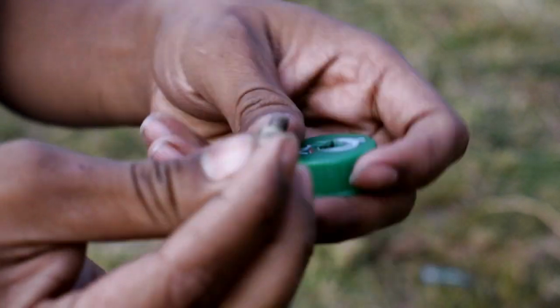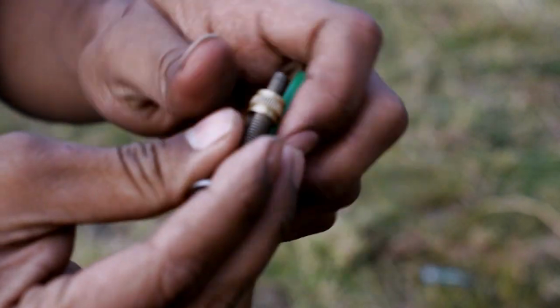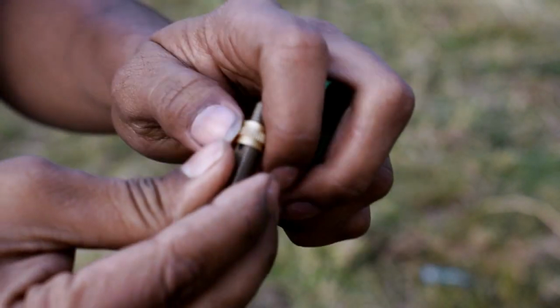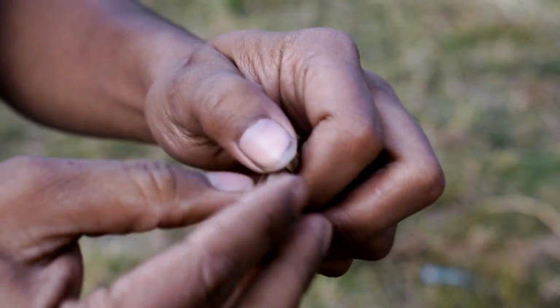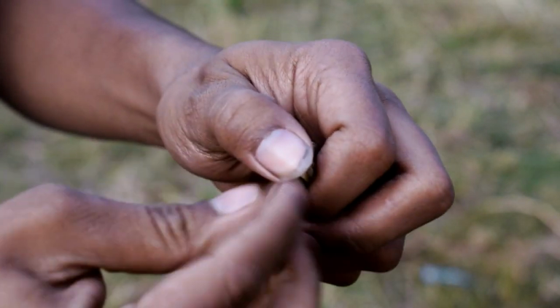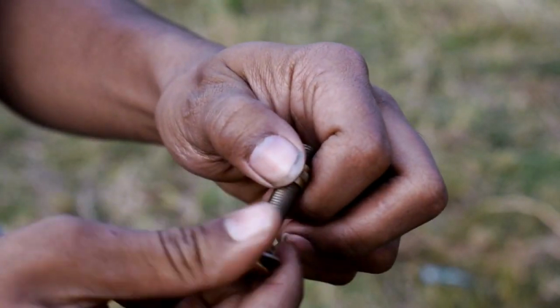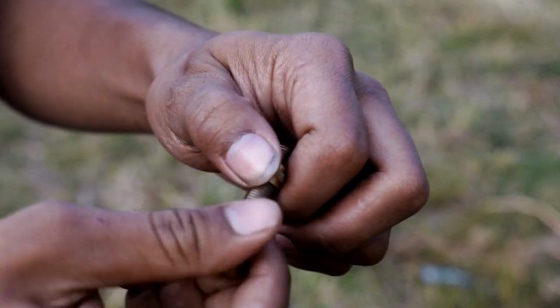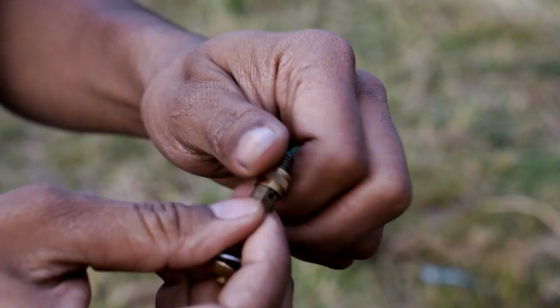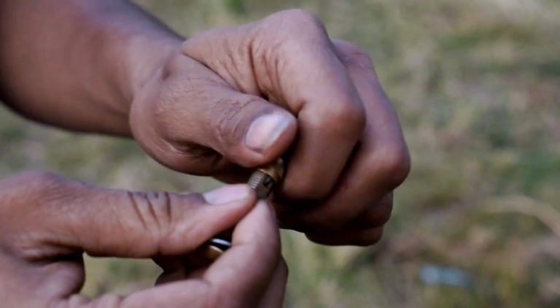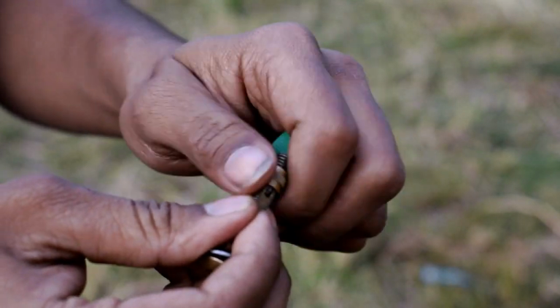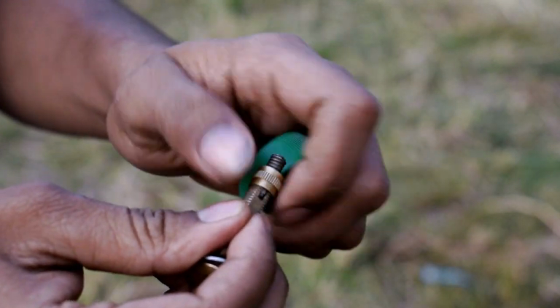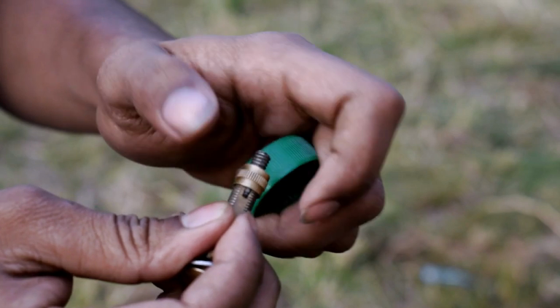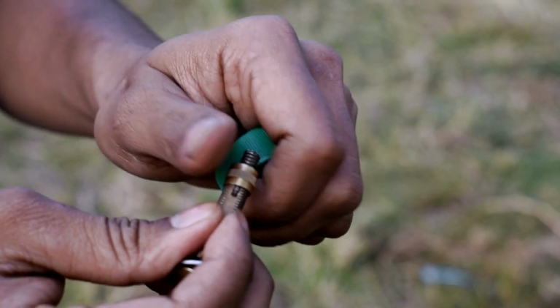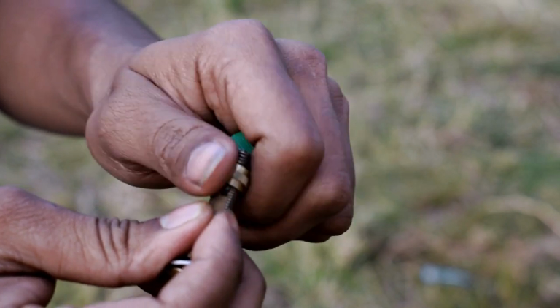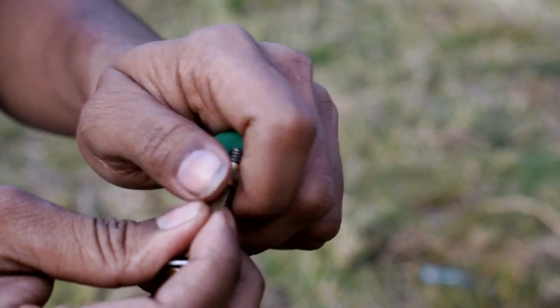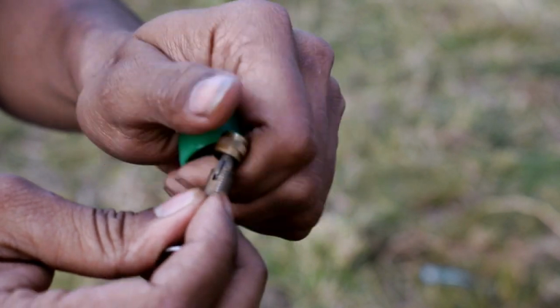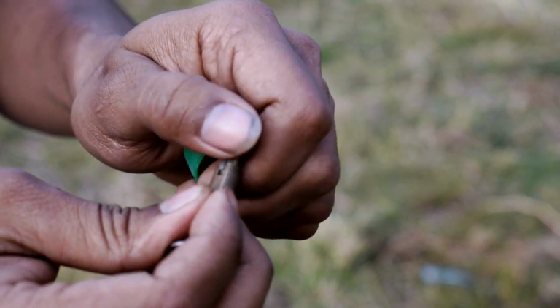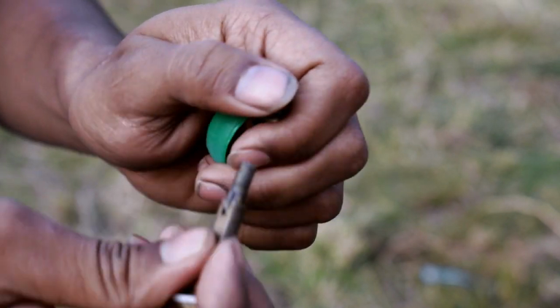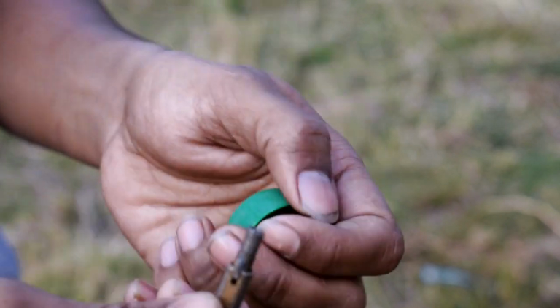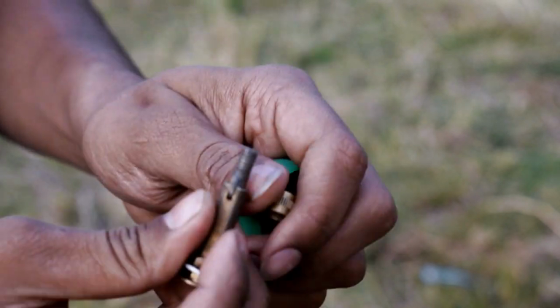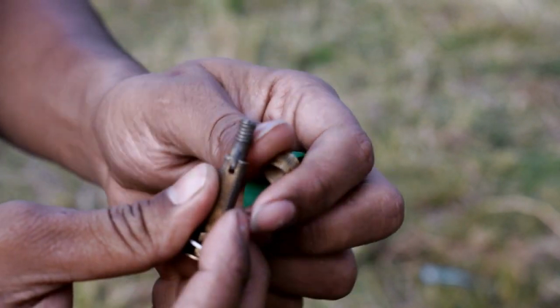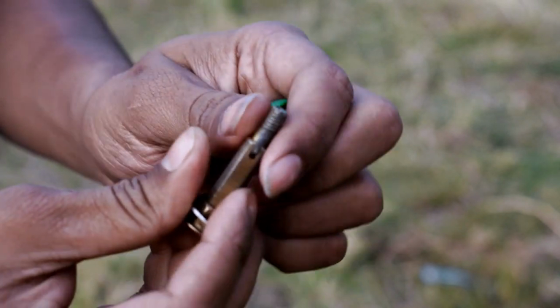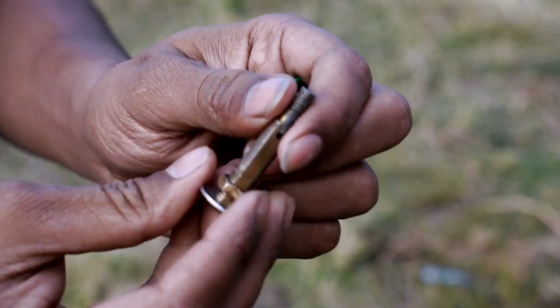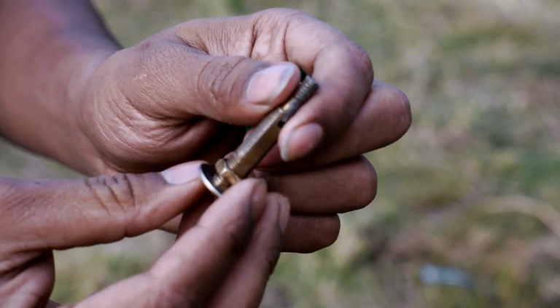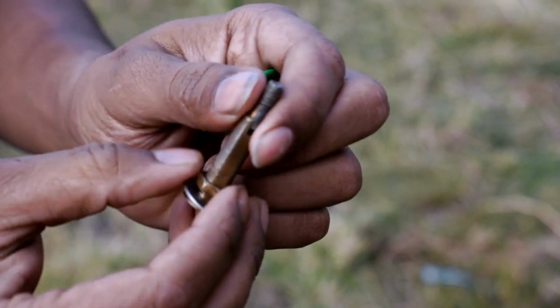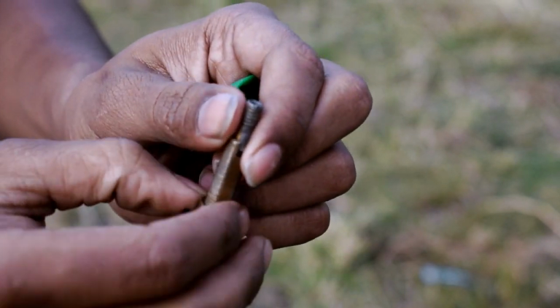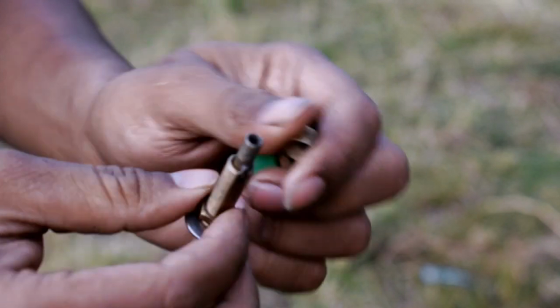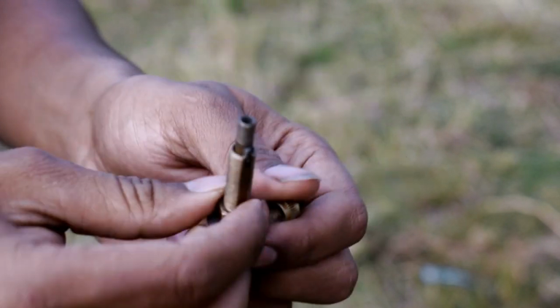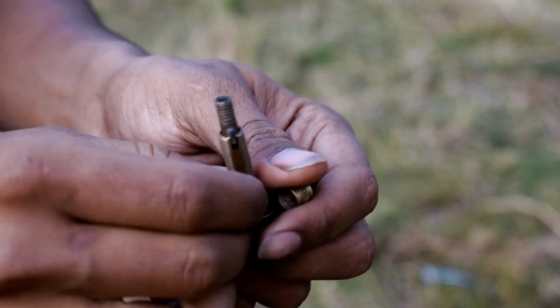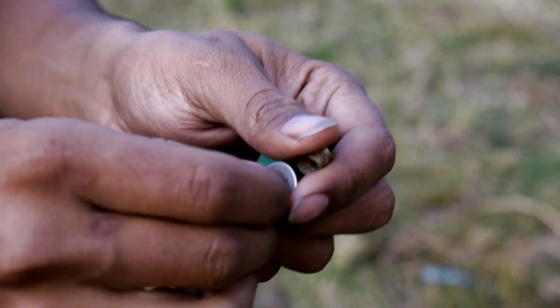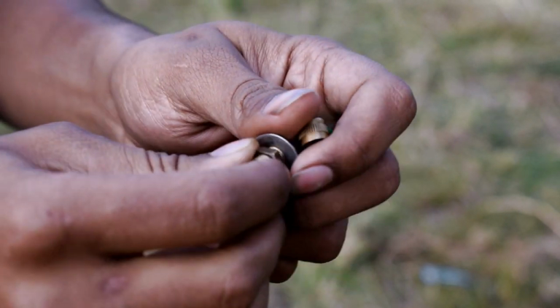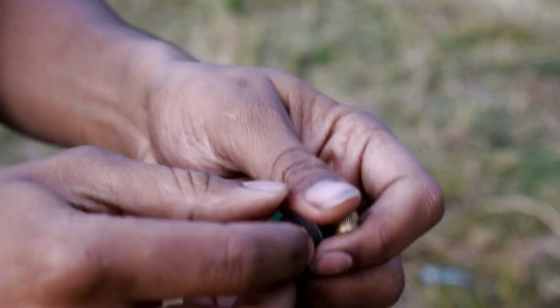The first thing we've tried is to take it off.